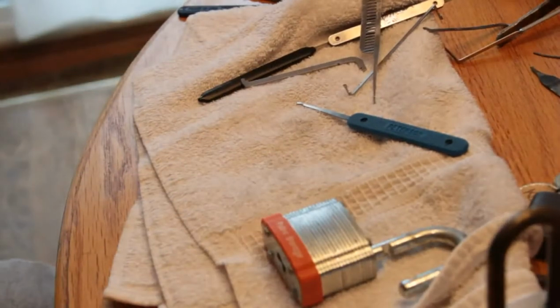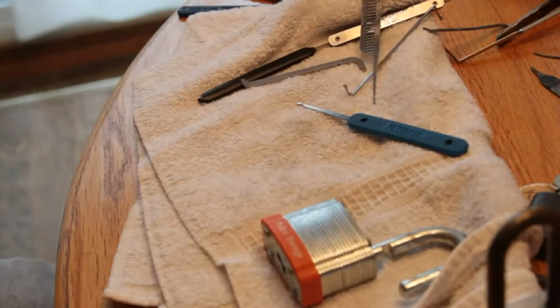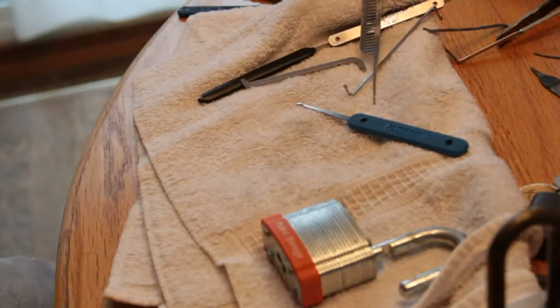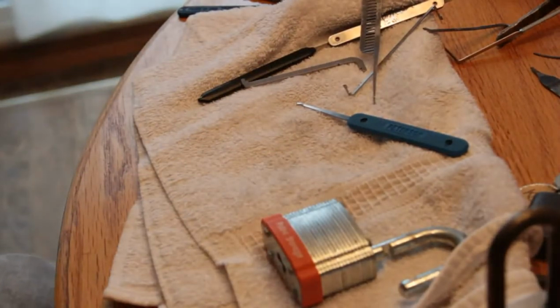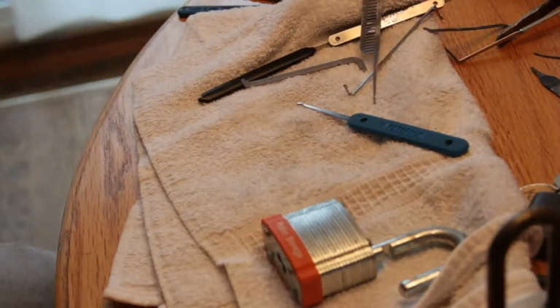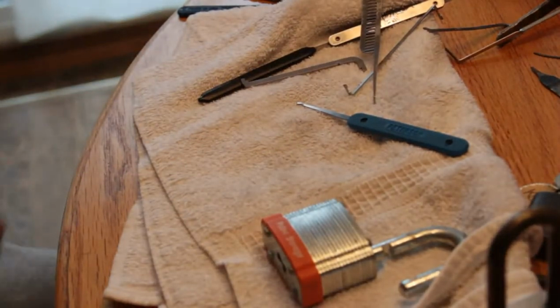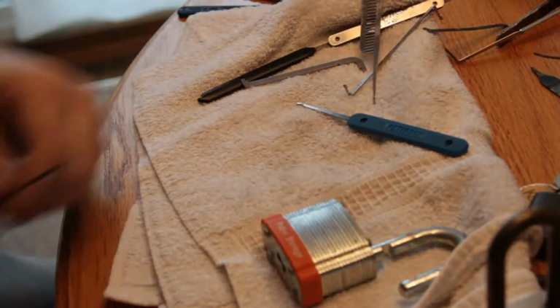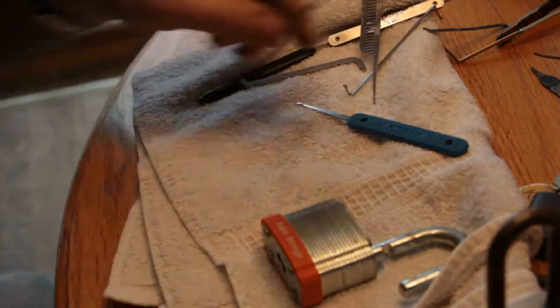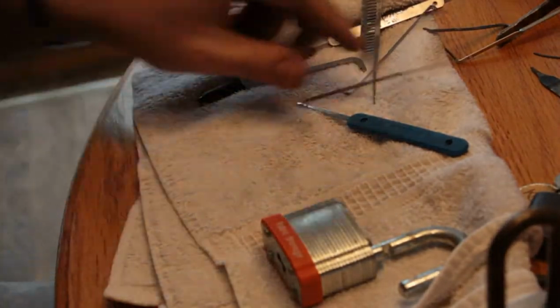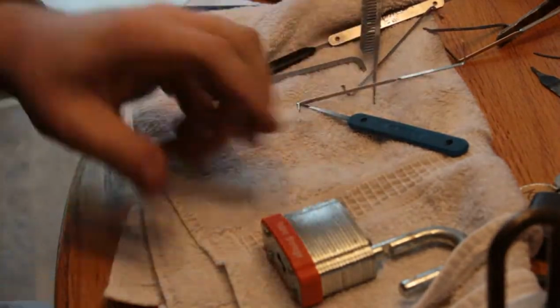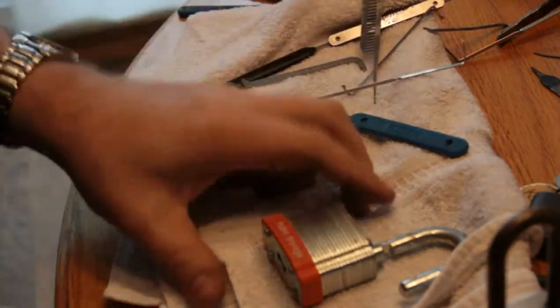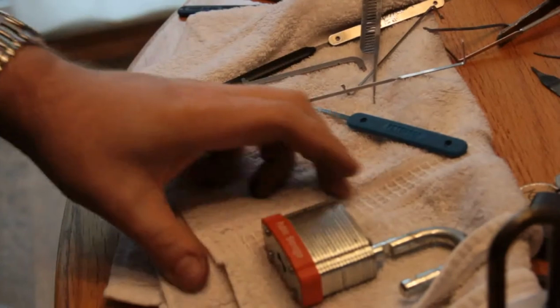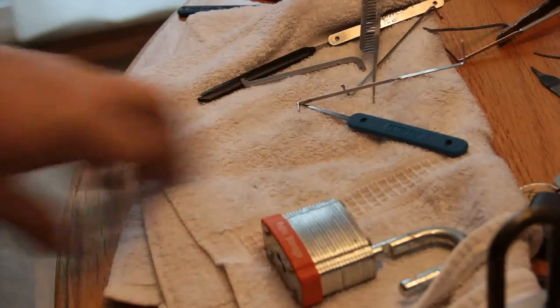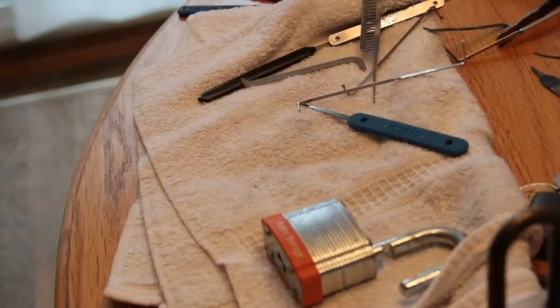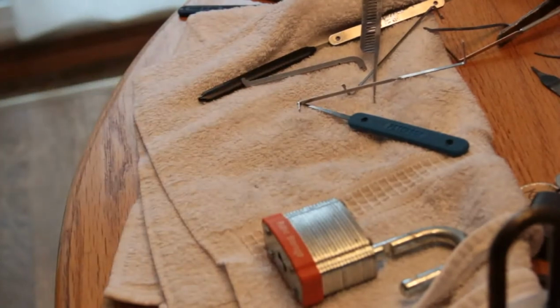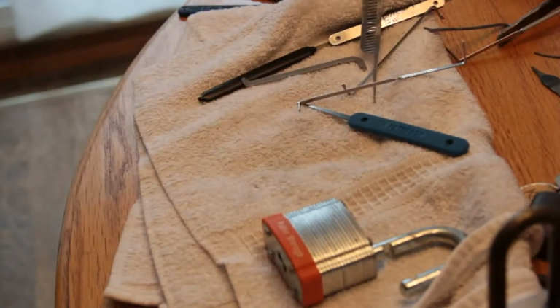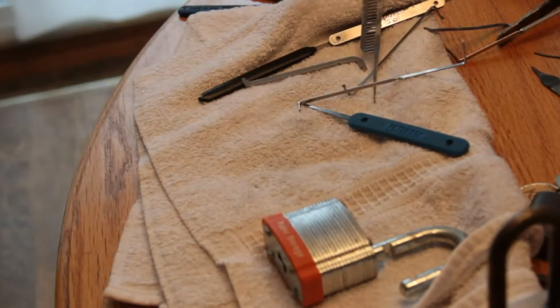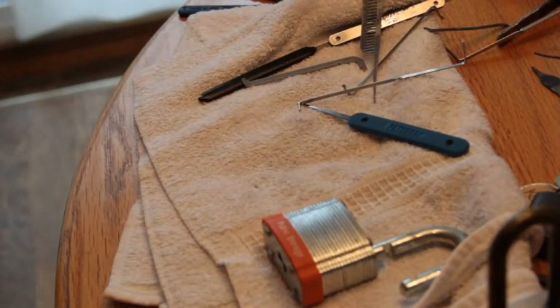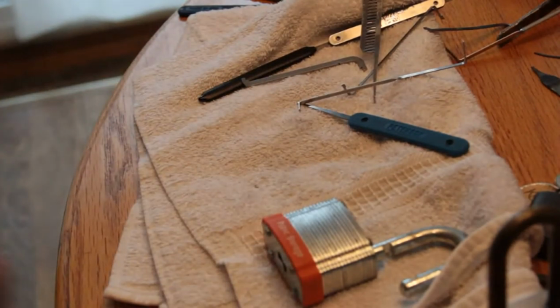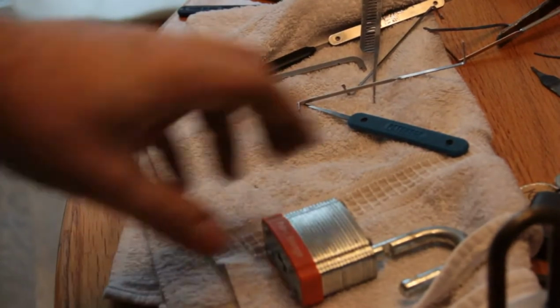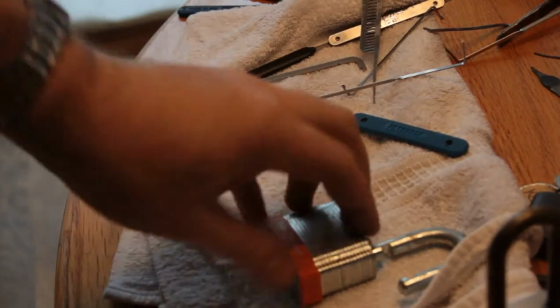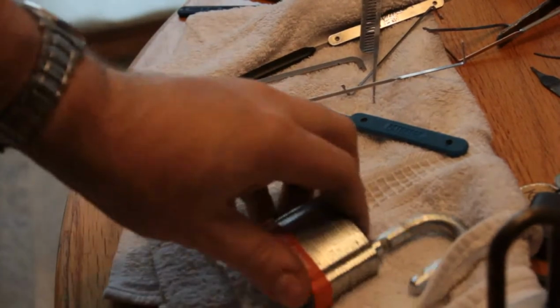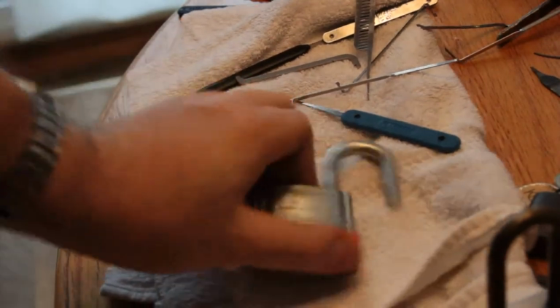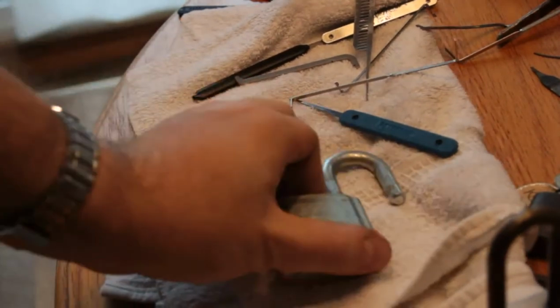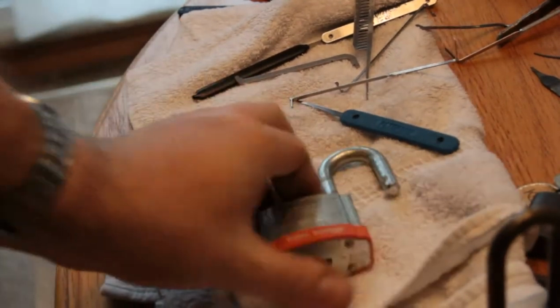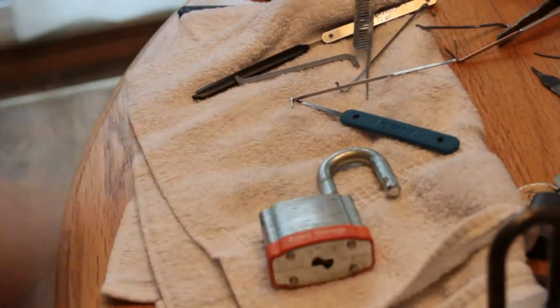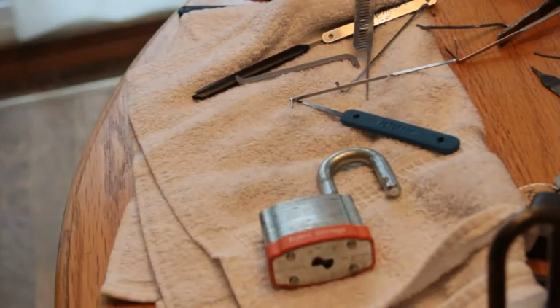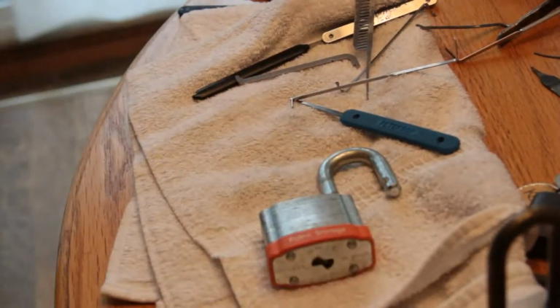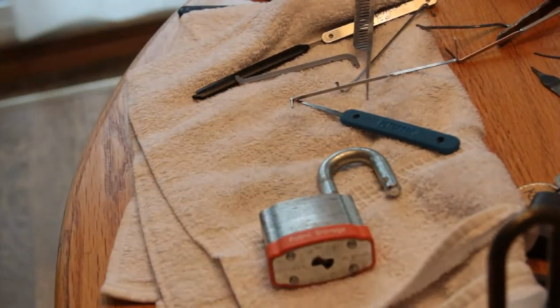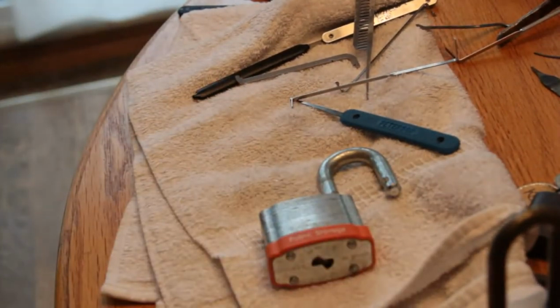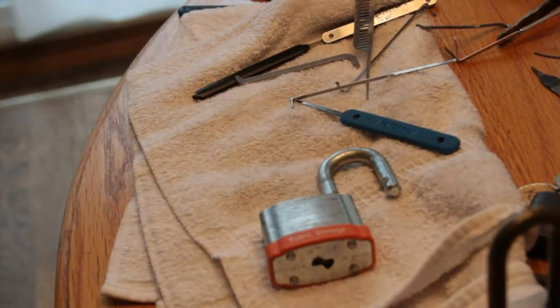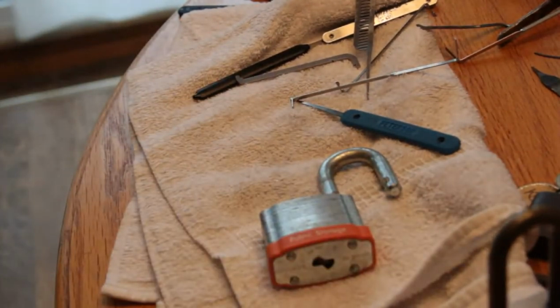Open. In frame. Yay. Public storage lock.